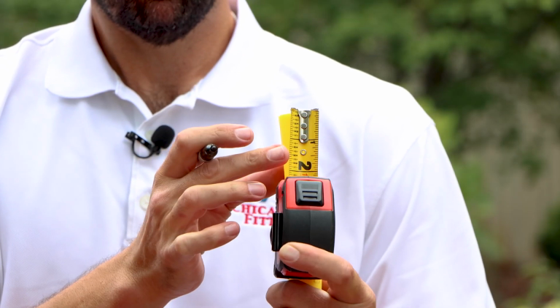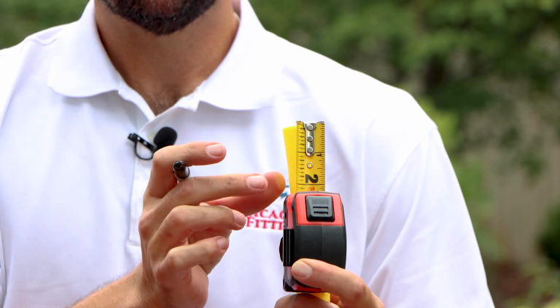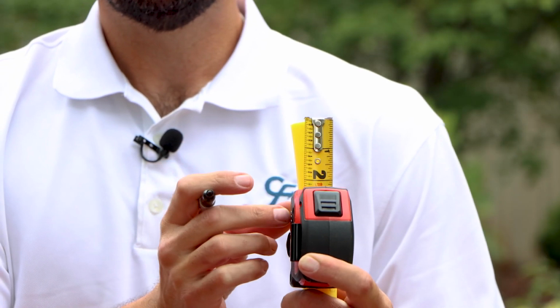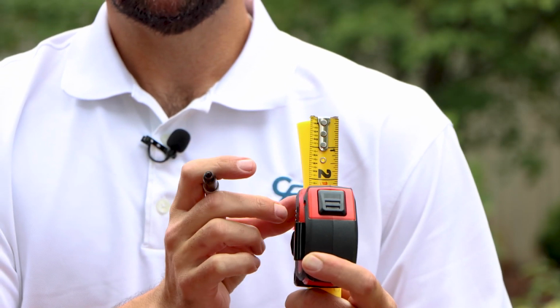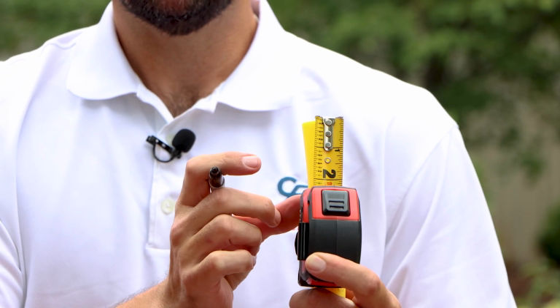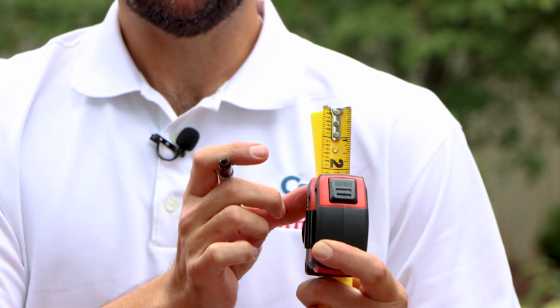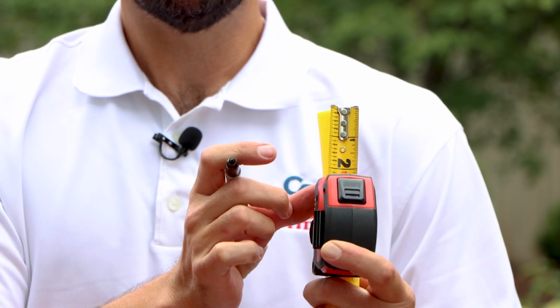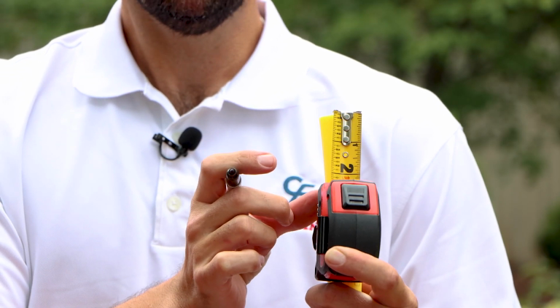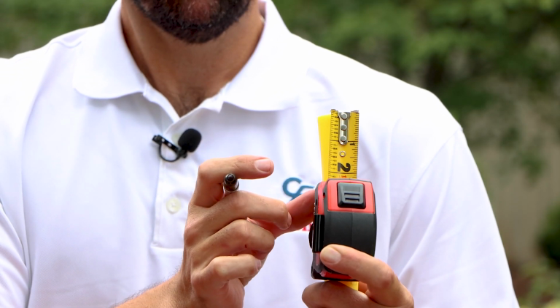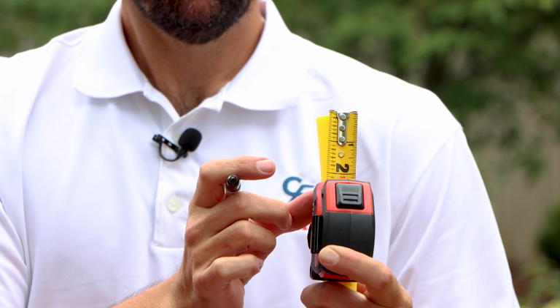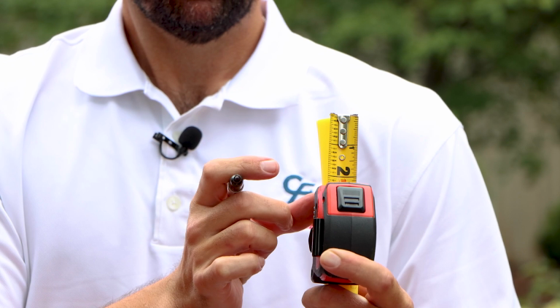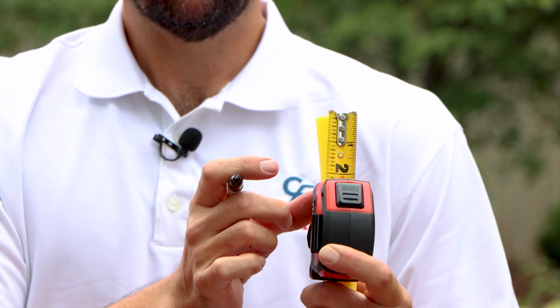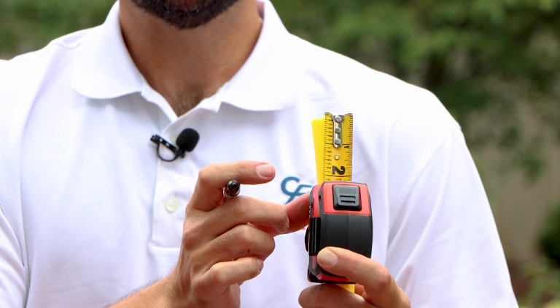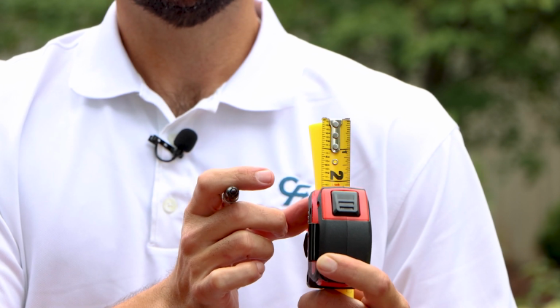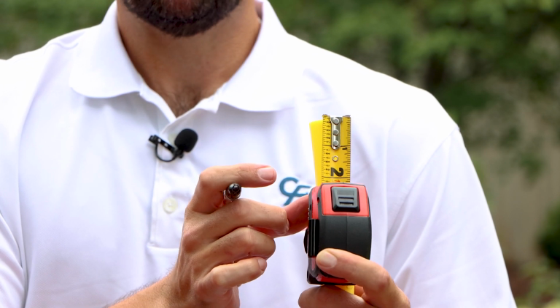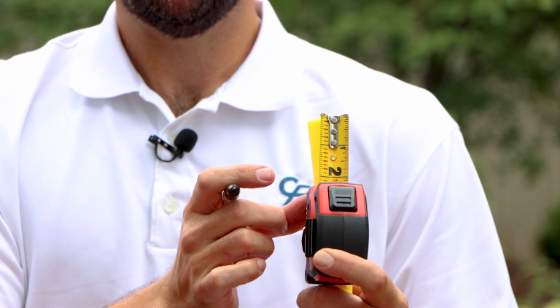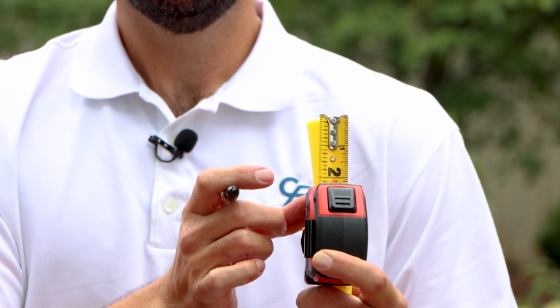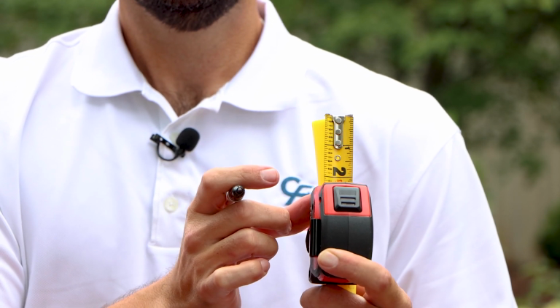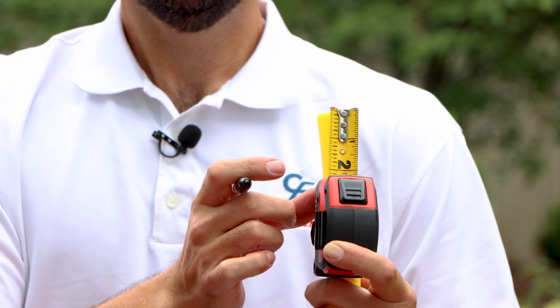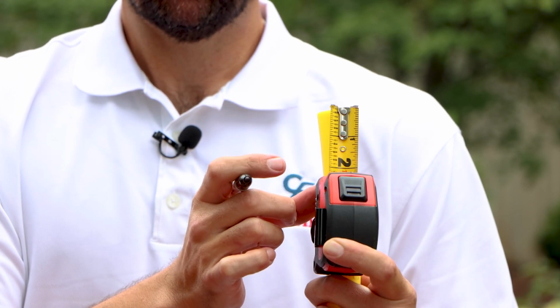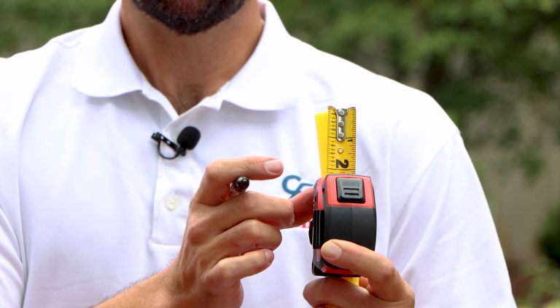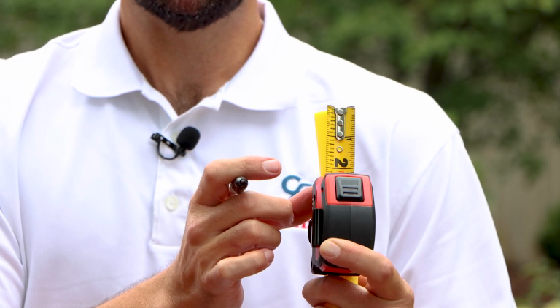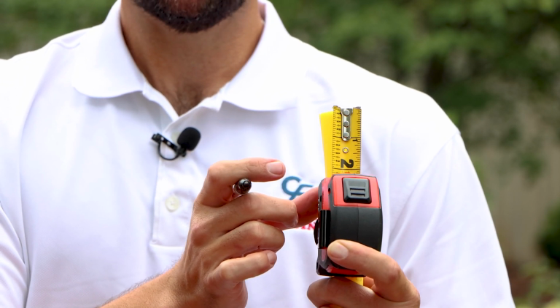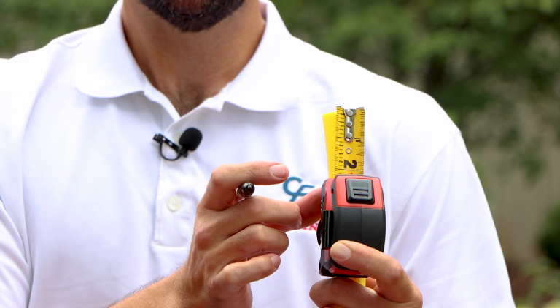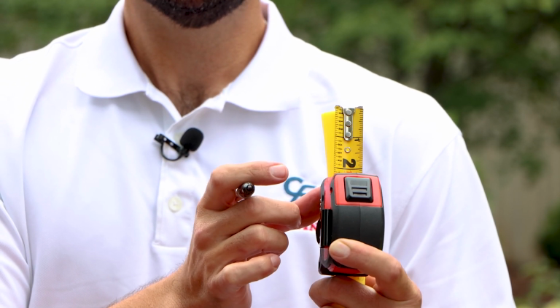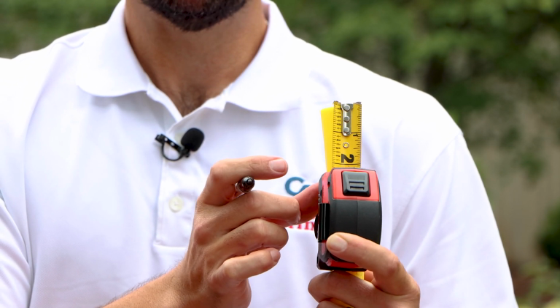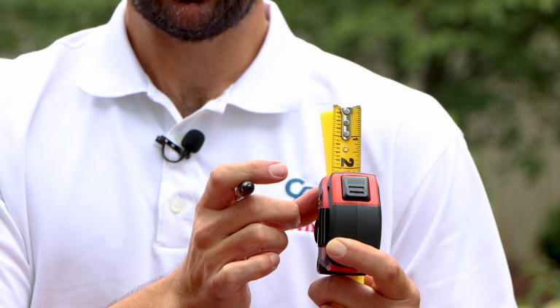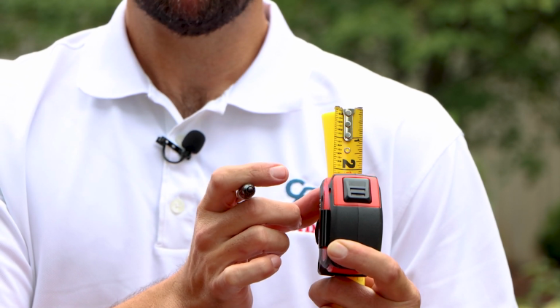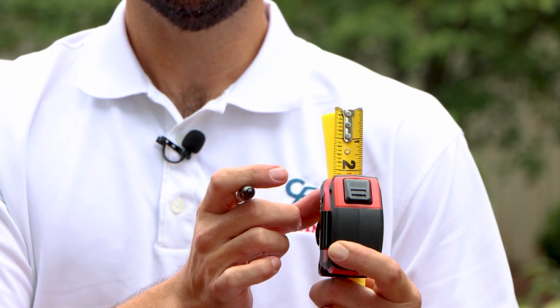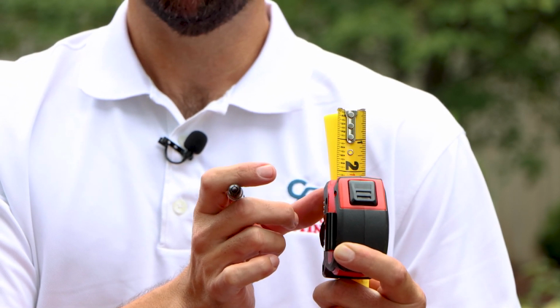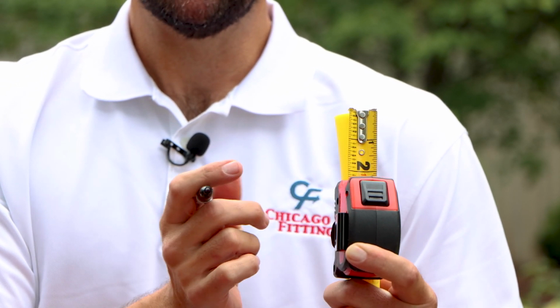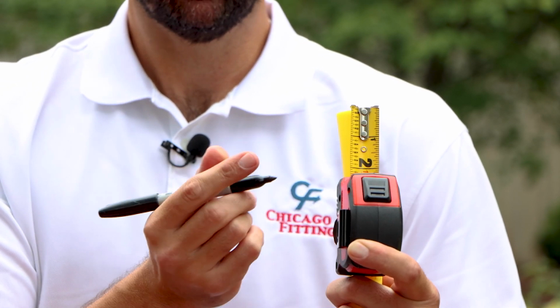Once you've cleaned up any burrs, you want to measure your stab depth. With three quarter inch IPS, you have a stab depth of one inch.